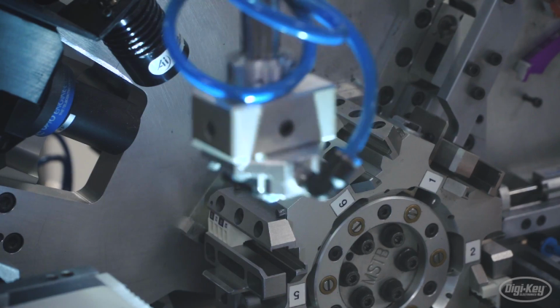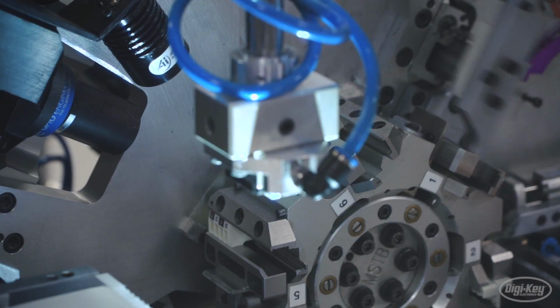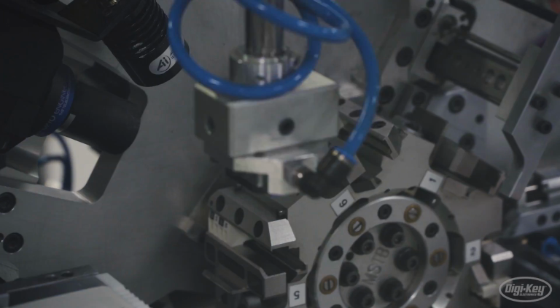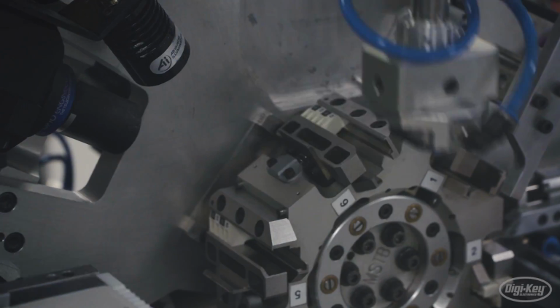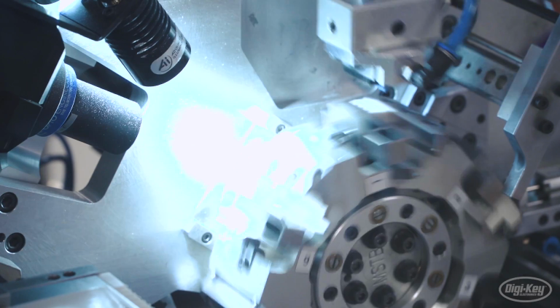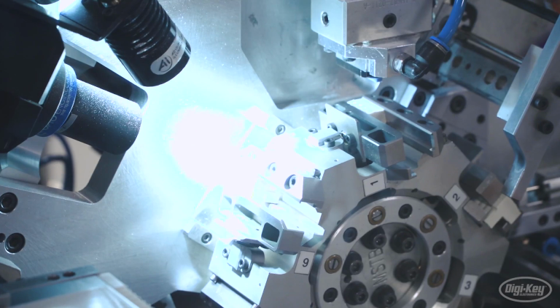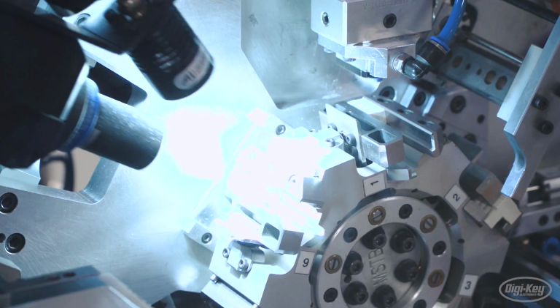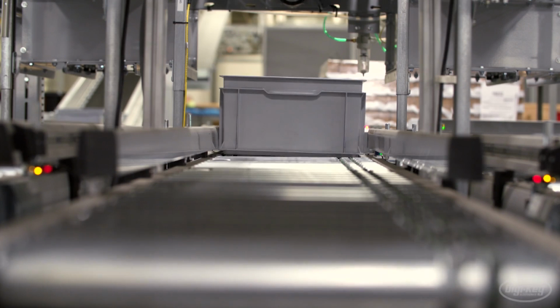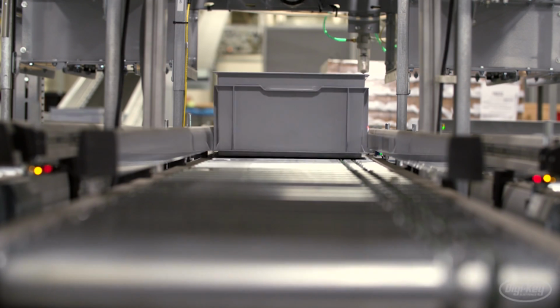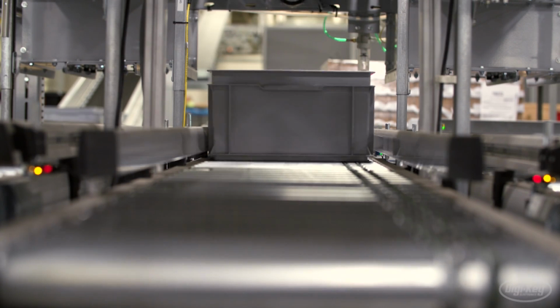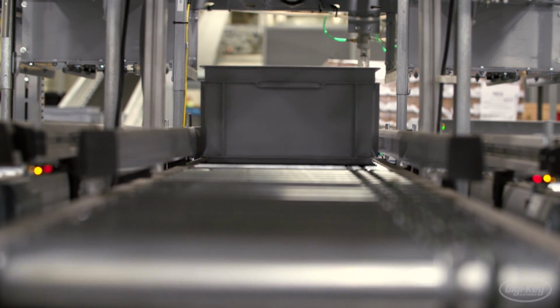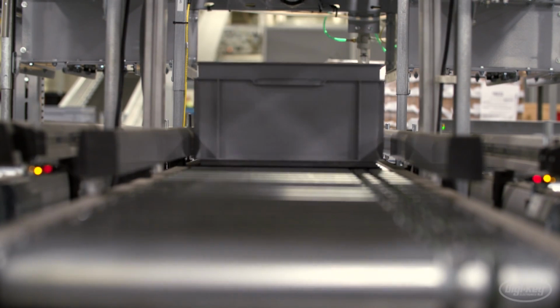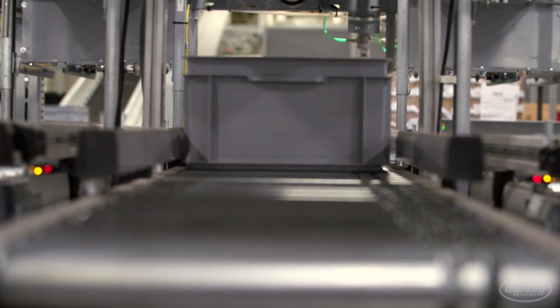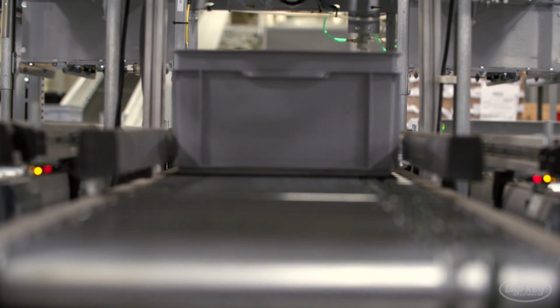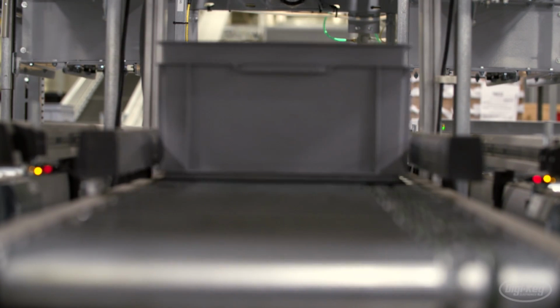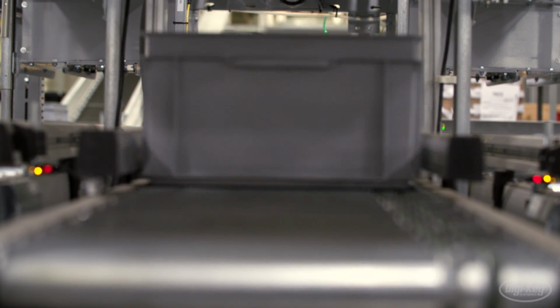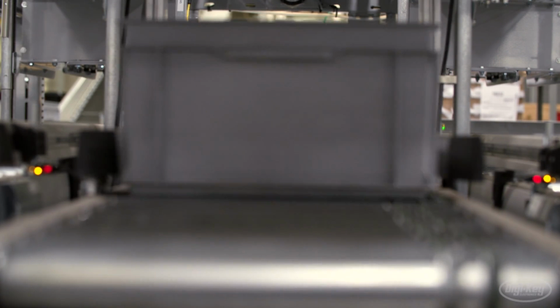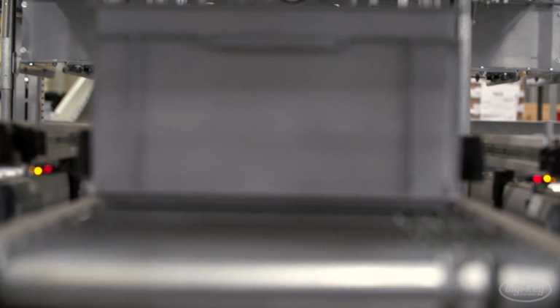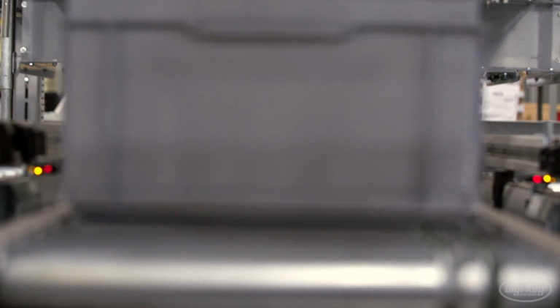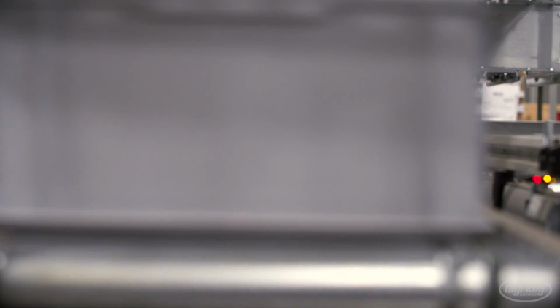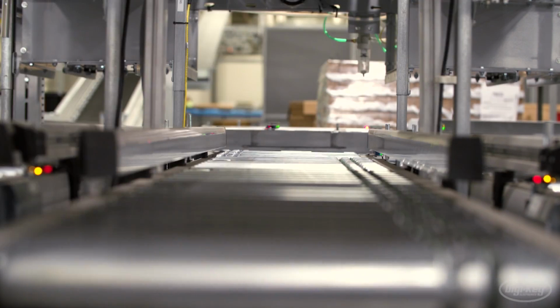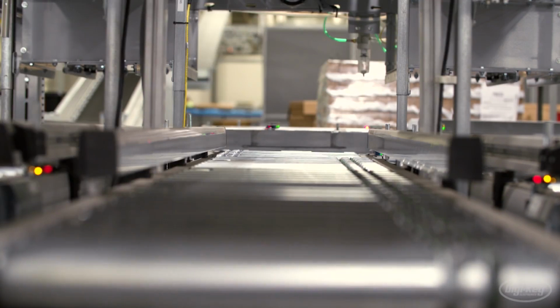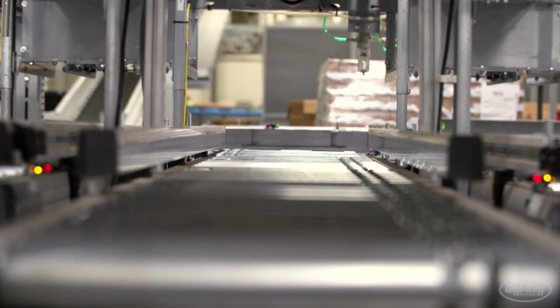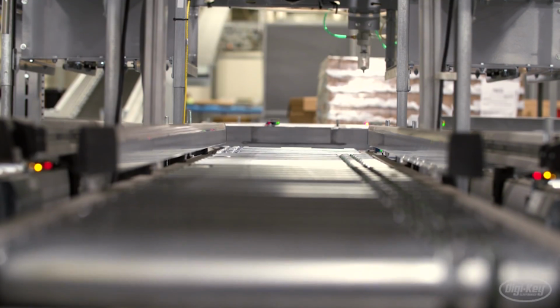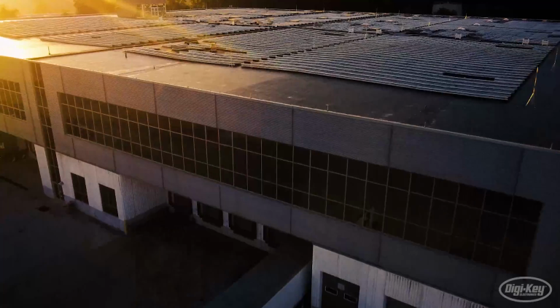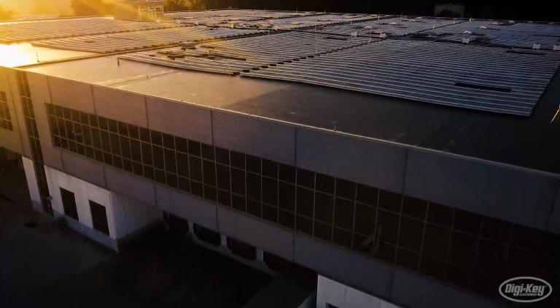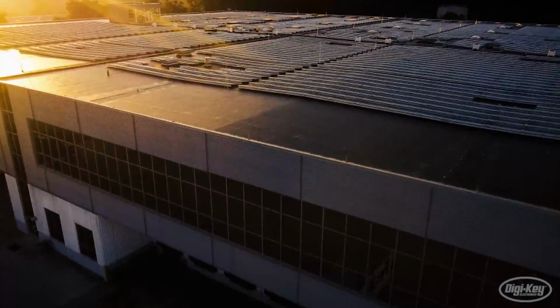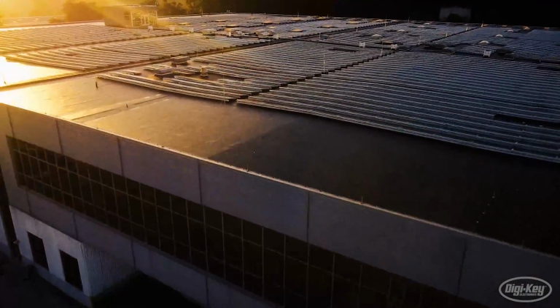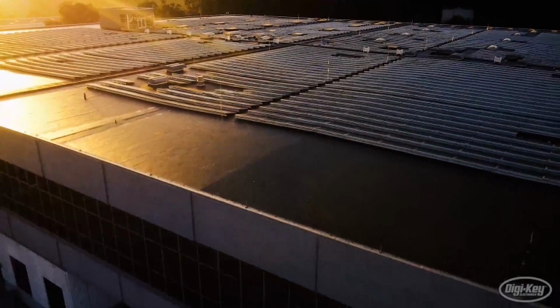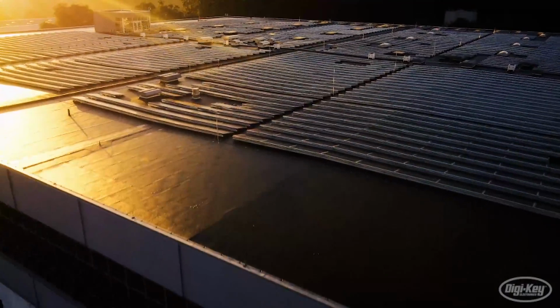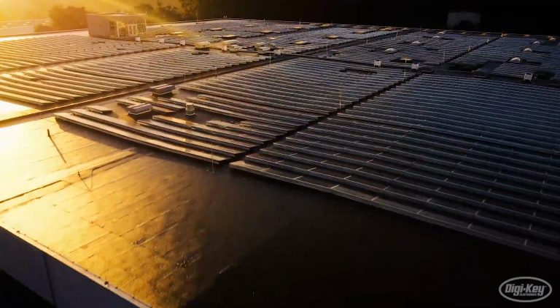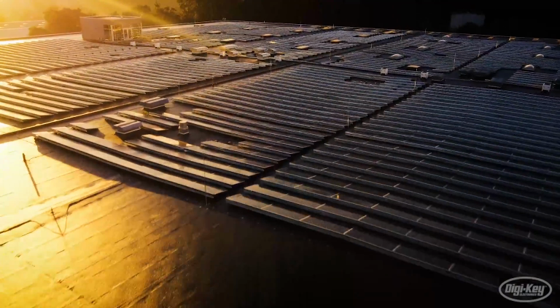Today, technology allows us to be far more efficient and aware of every step in the process, taking us one step closer to the factories of tomorrow.